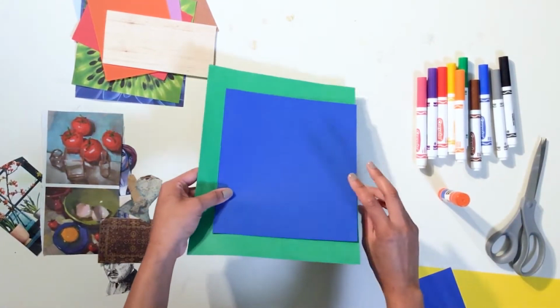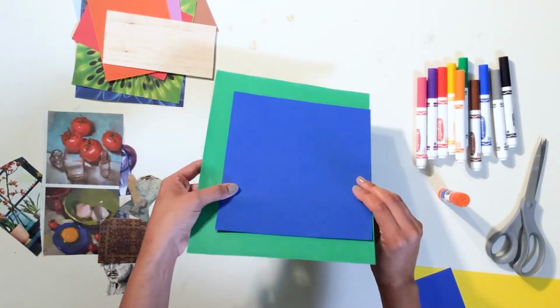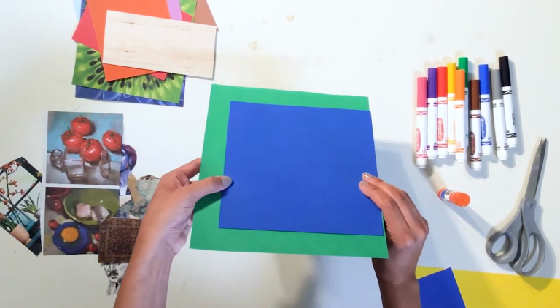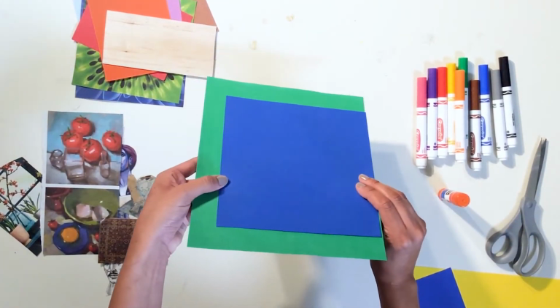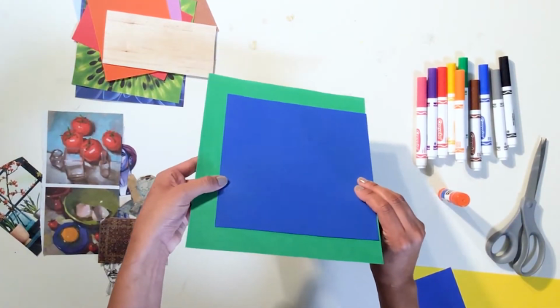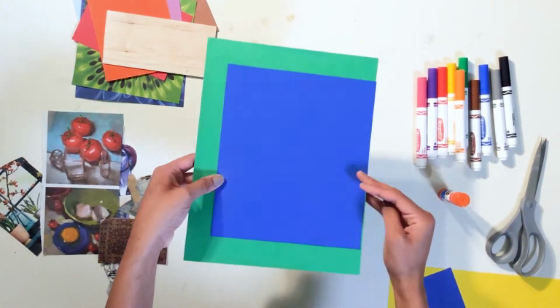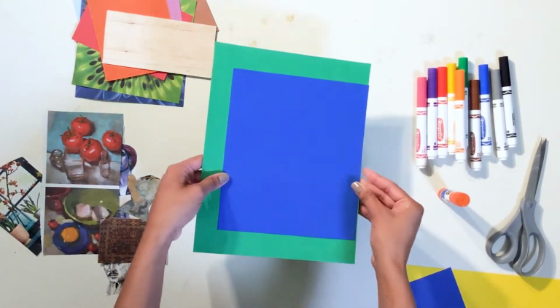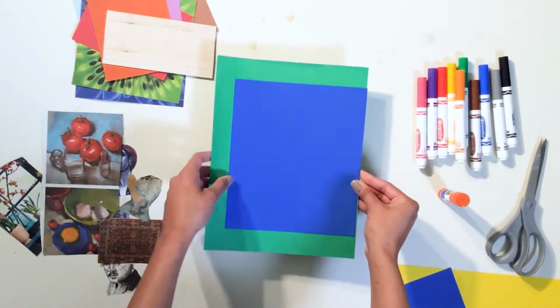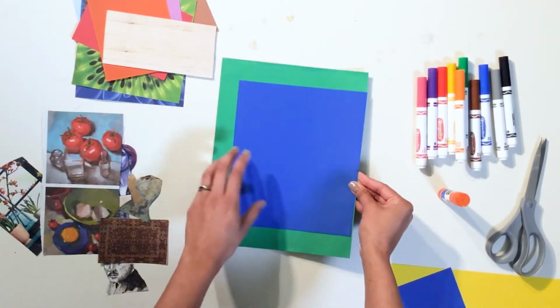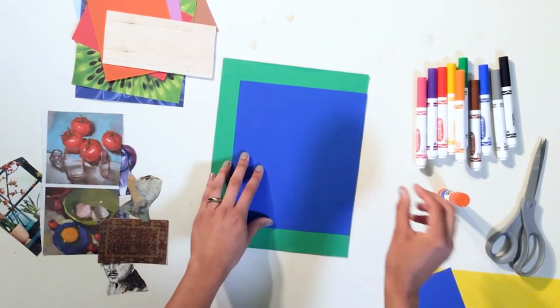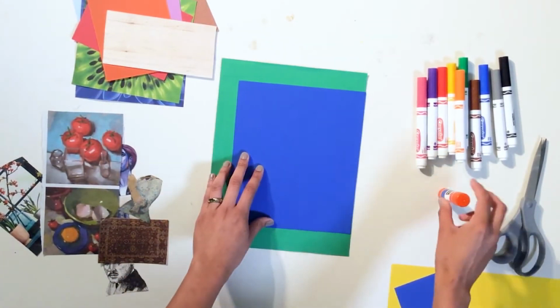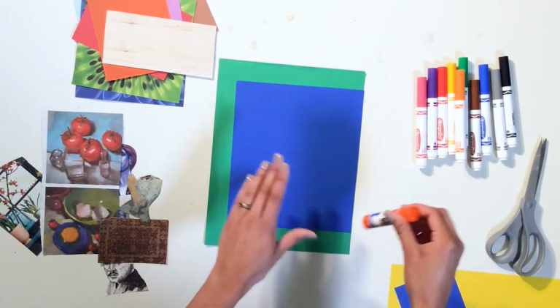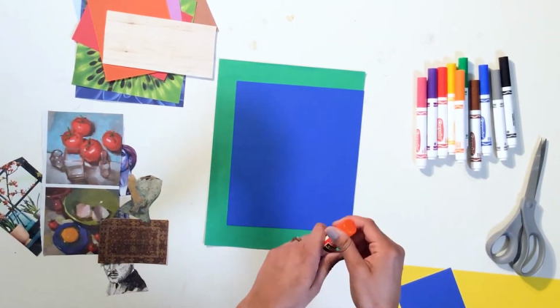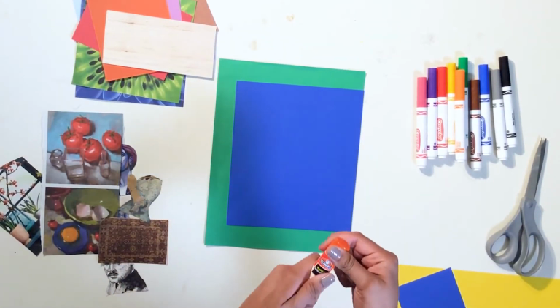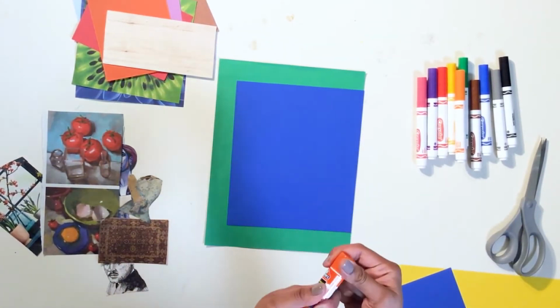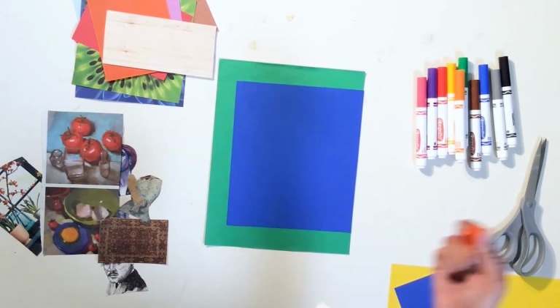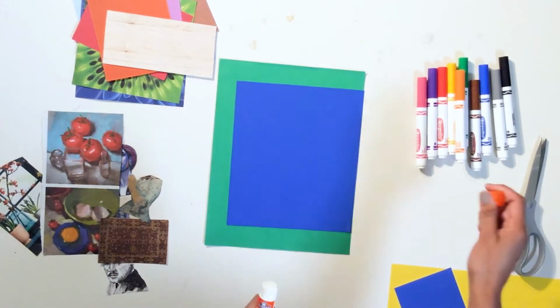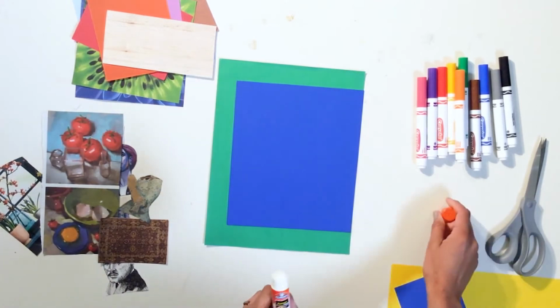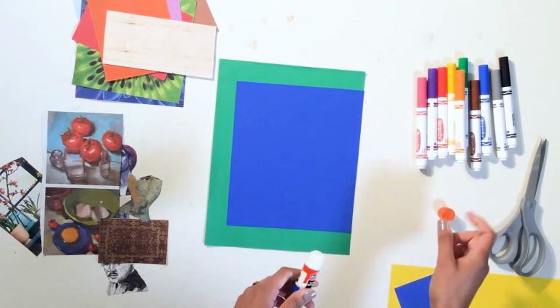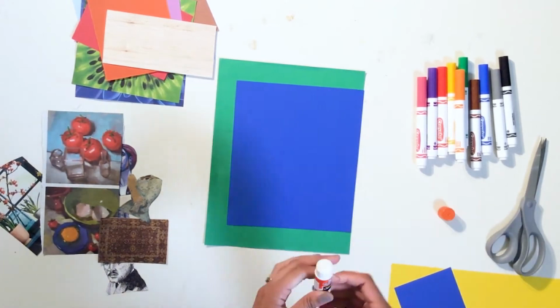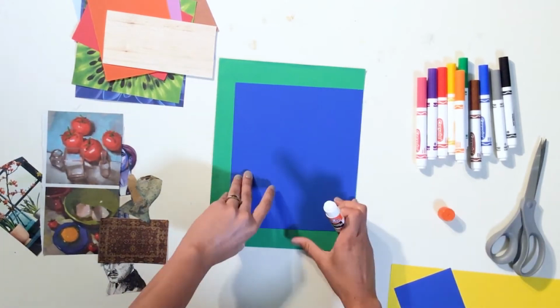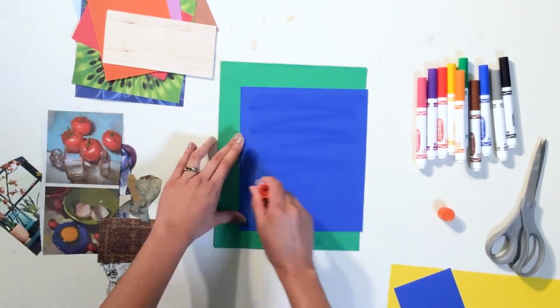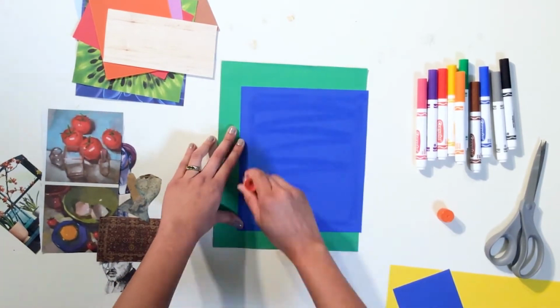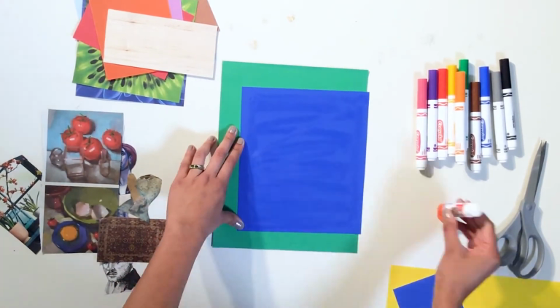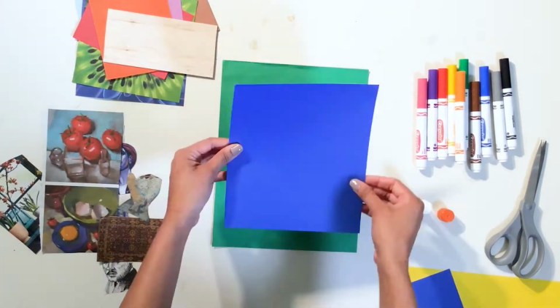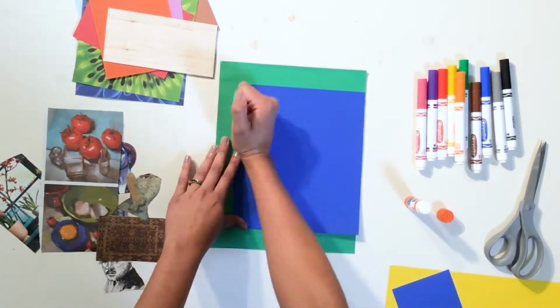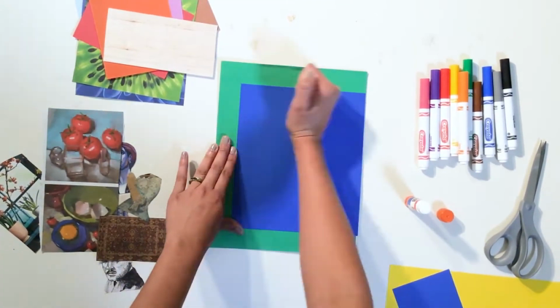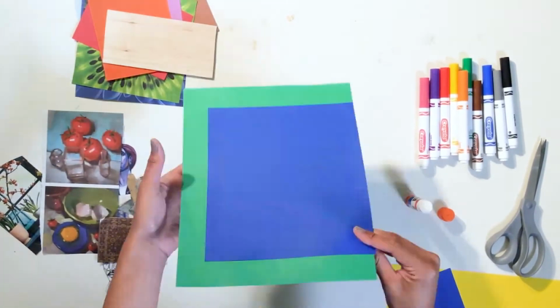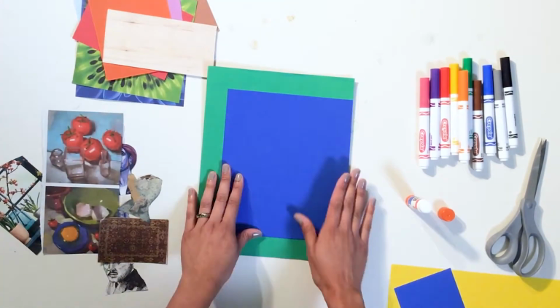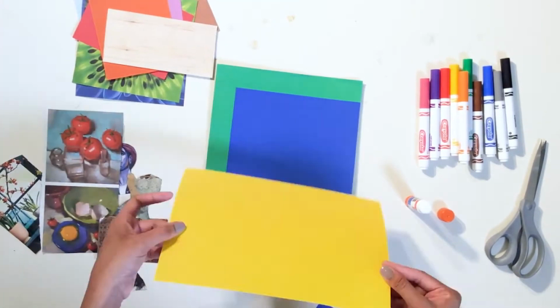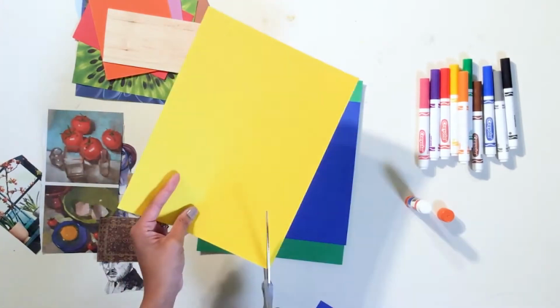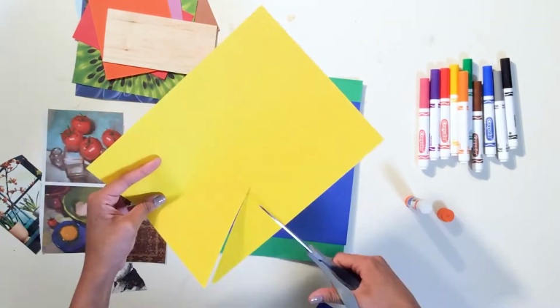Step 2. Using a glue stick, glue your shapes down once you have decided on a composition for your background.